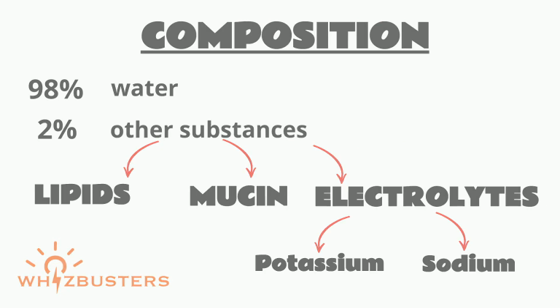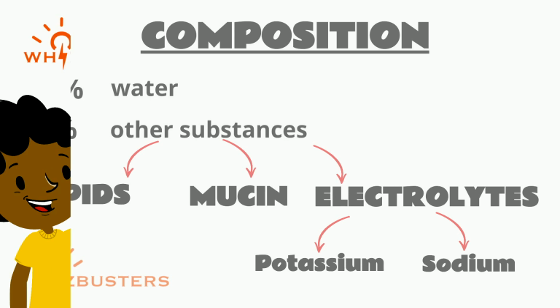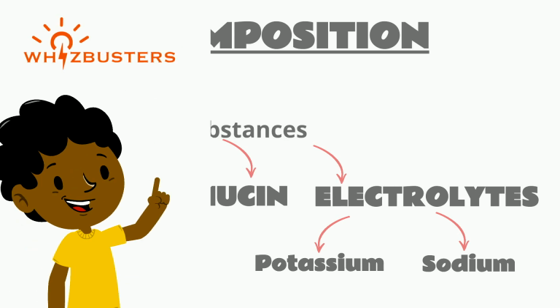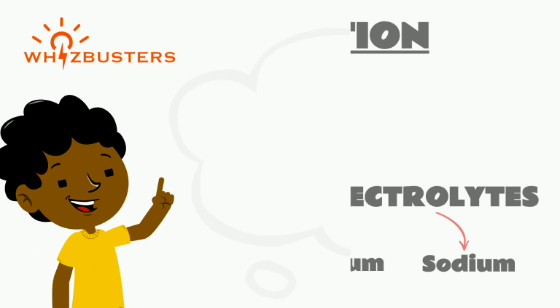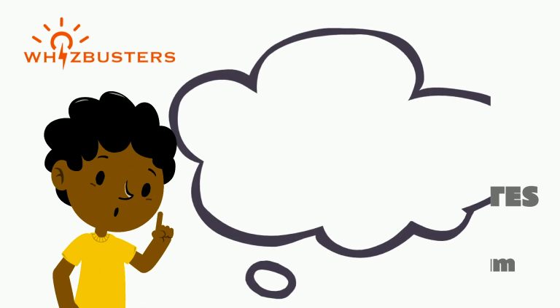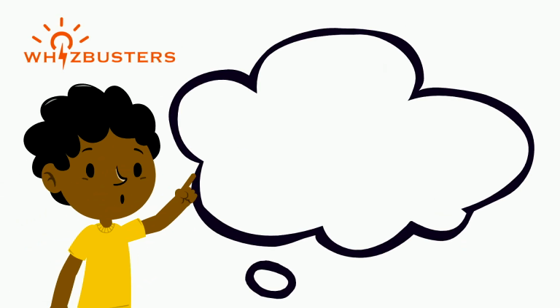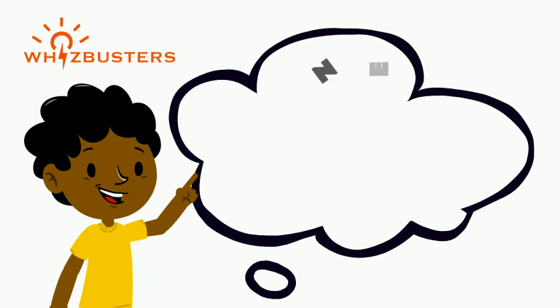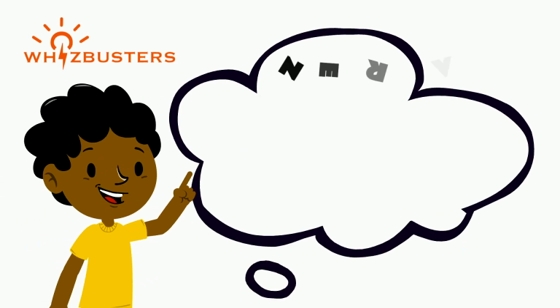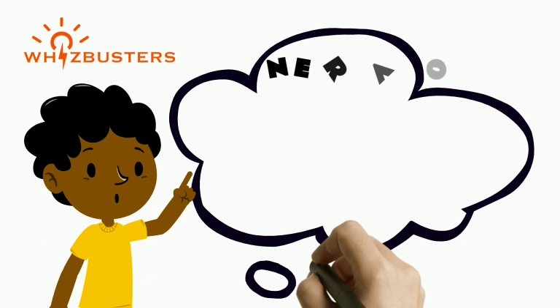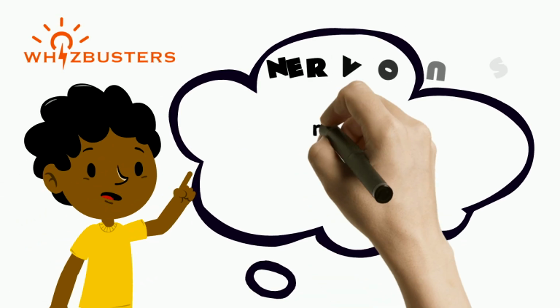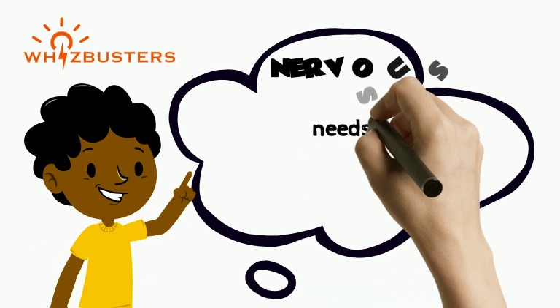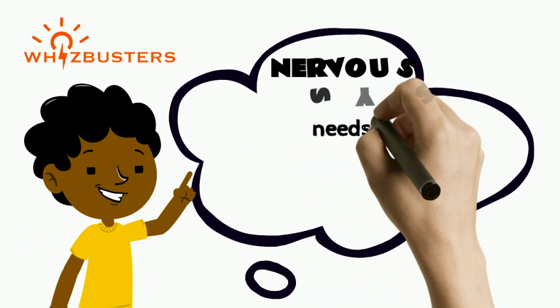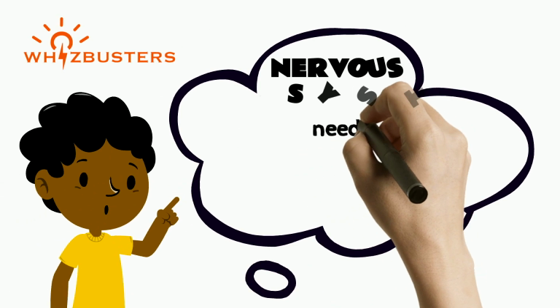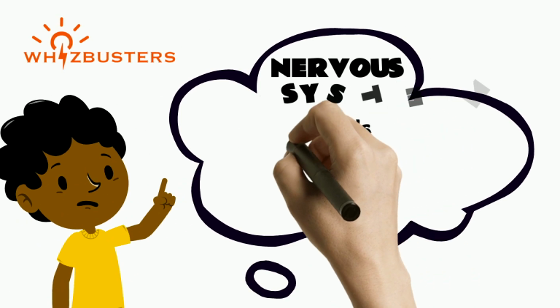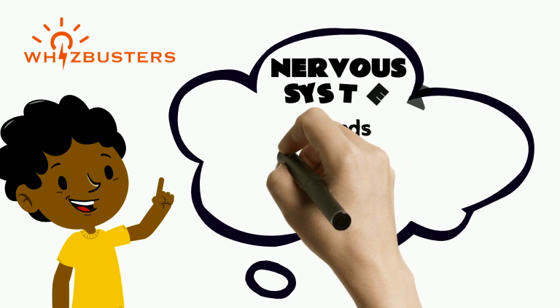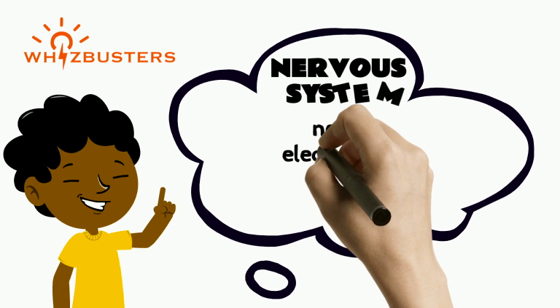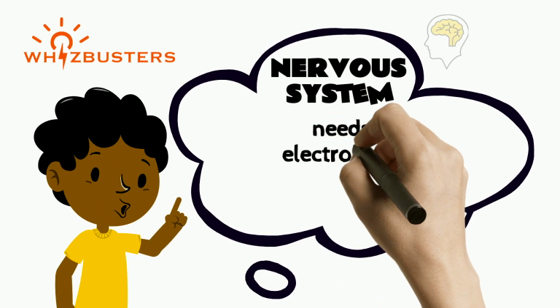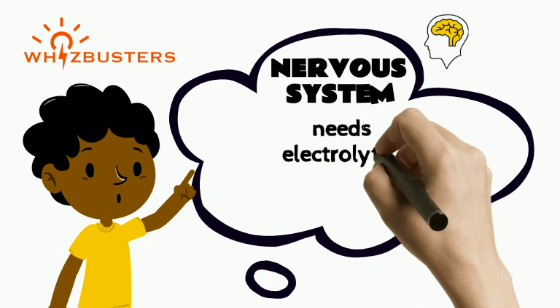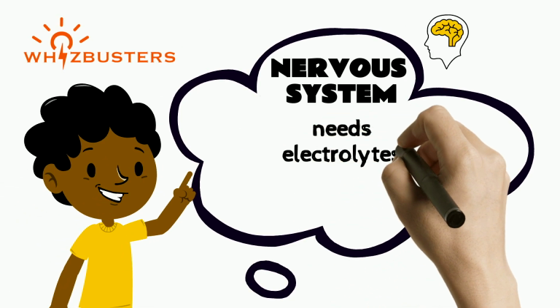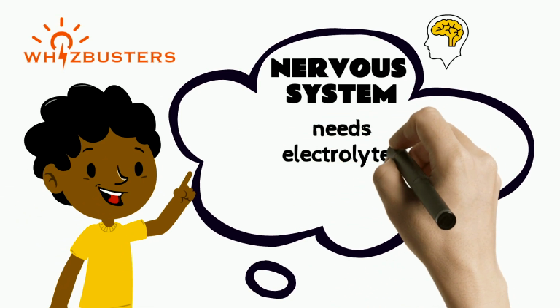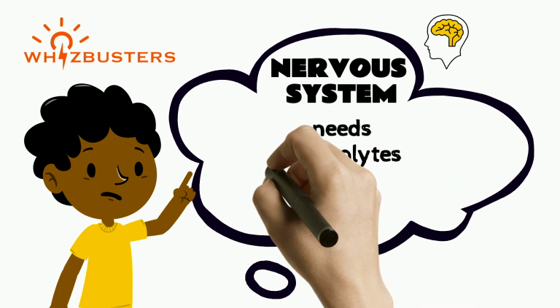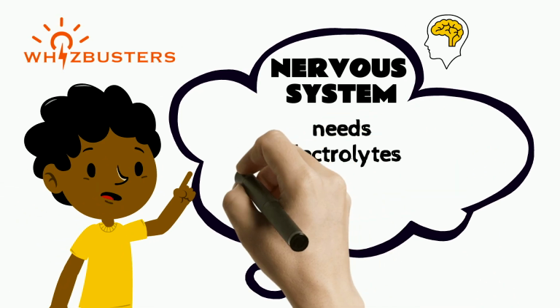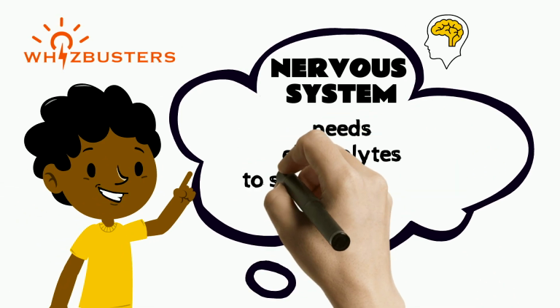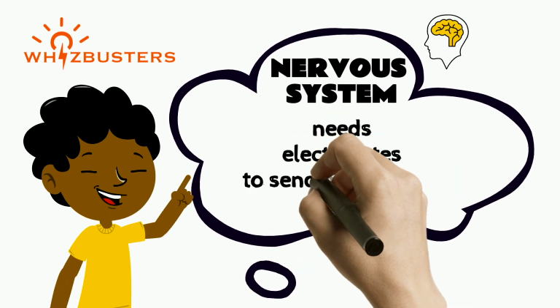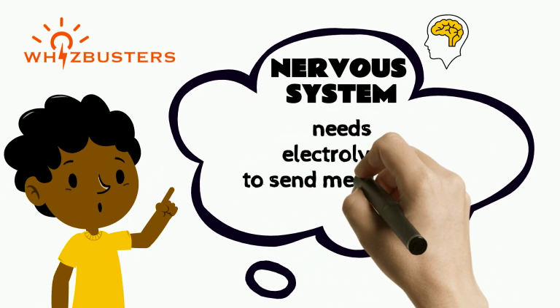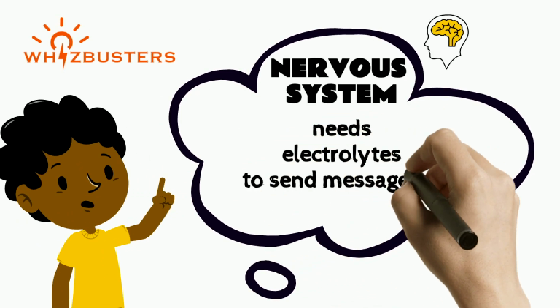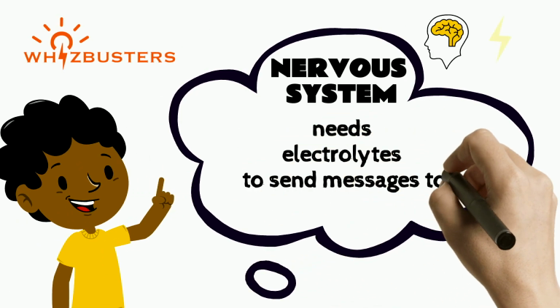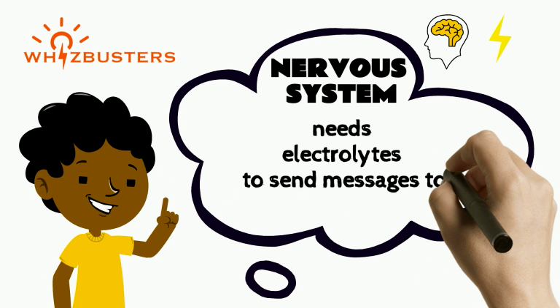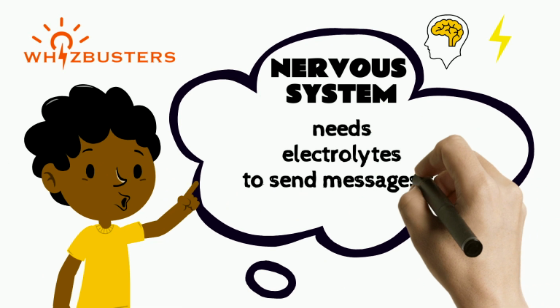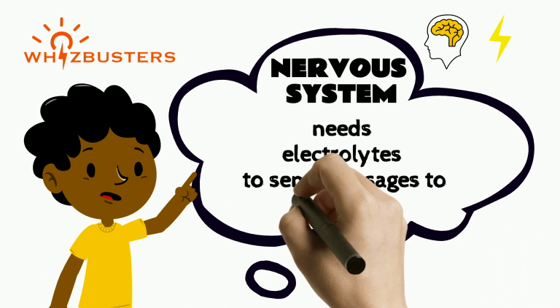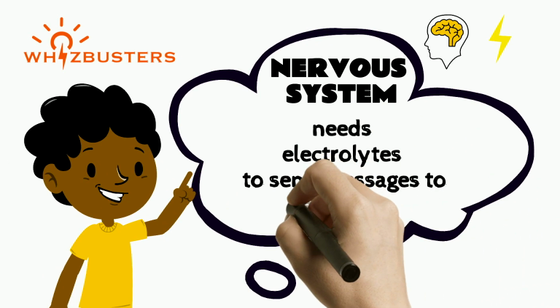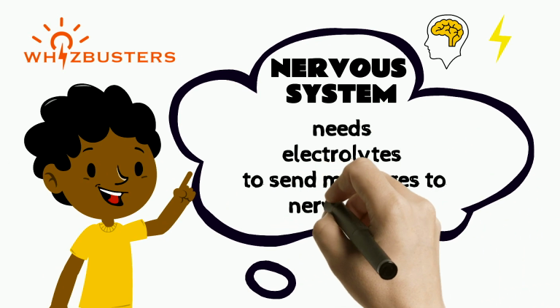The nervous system needs electrolytes for it to function and send messages to nerve cells.